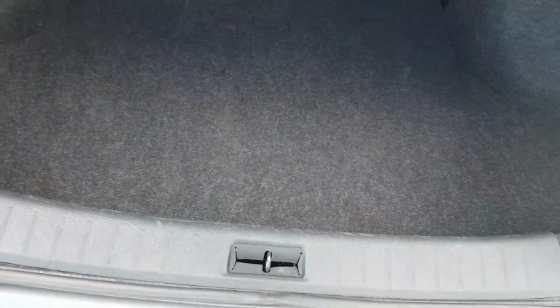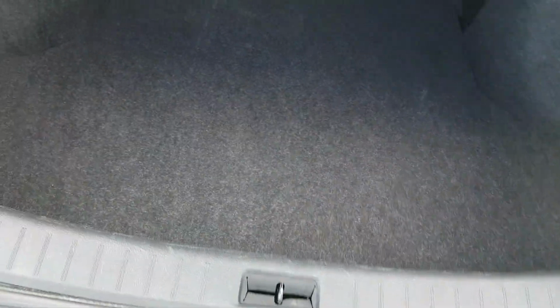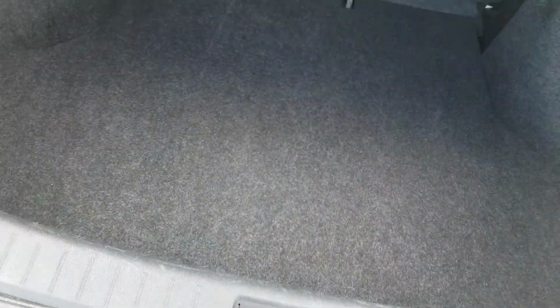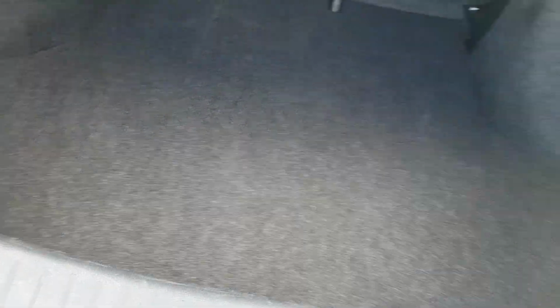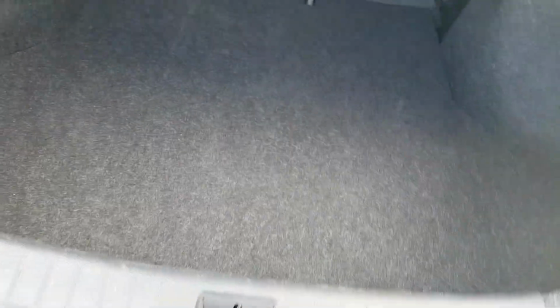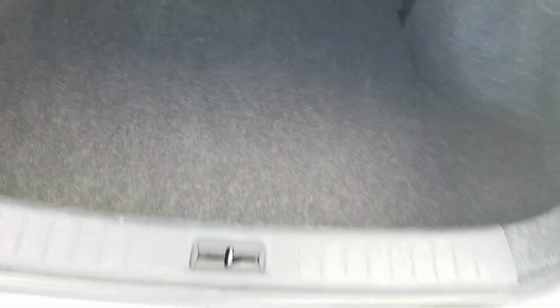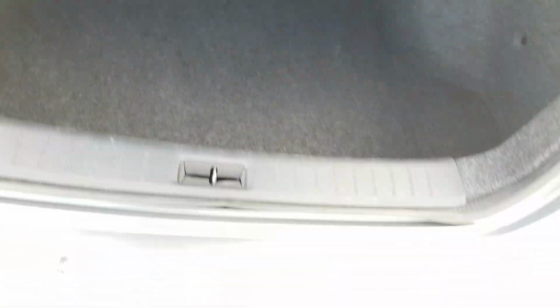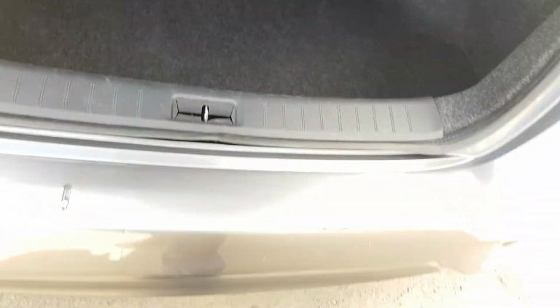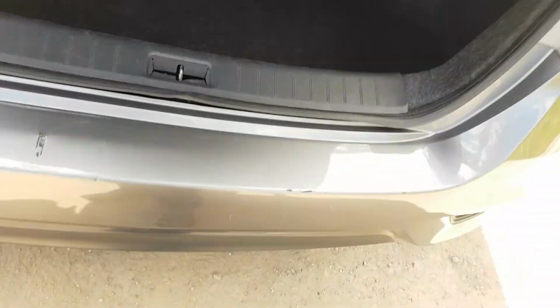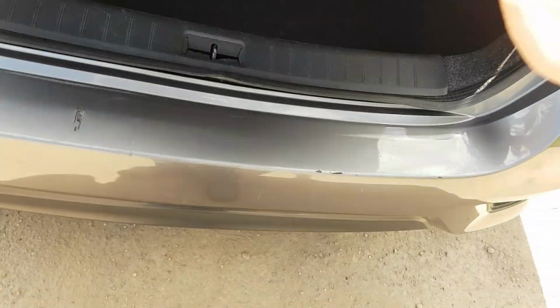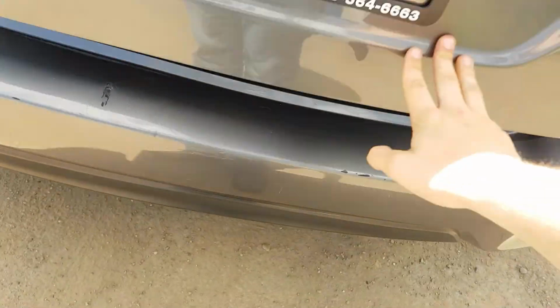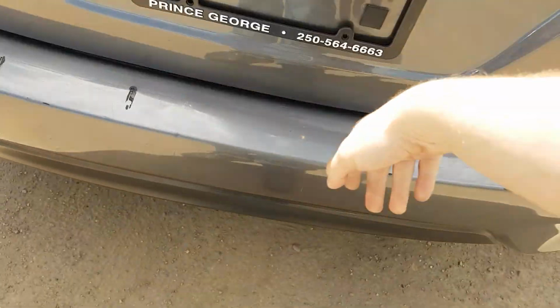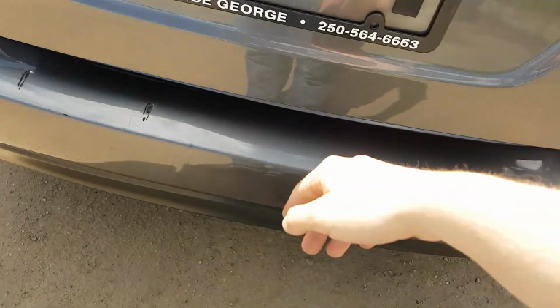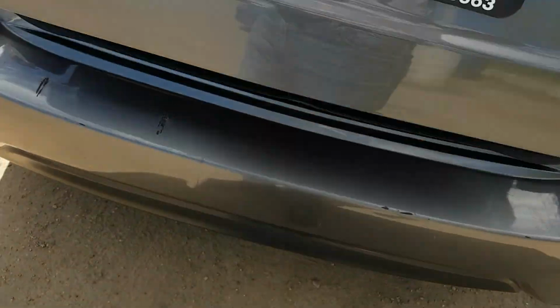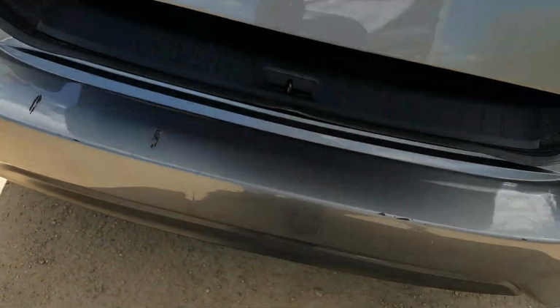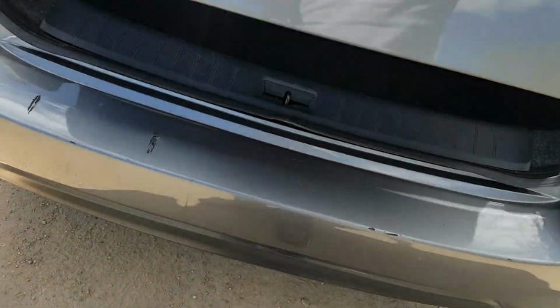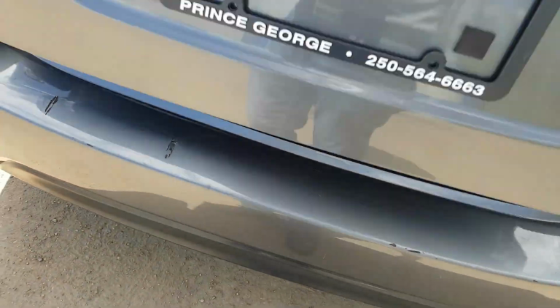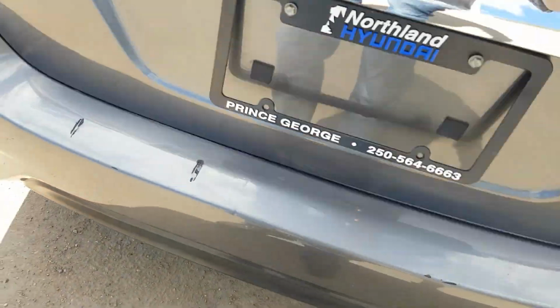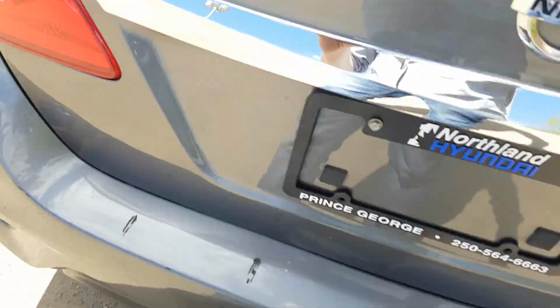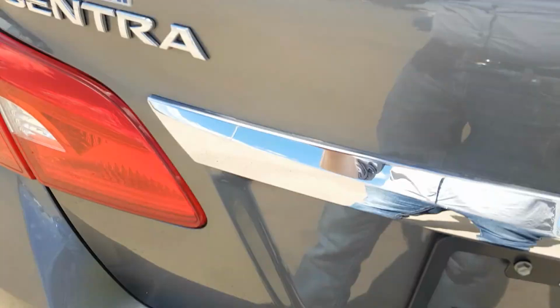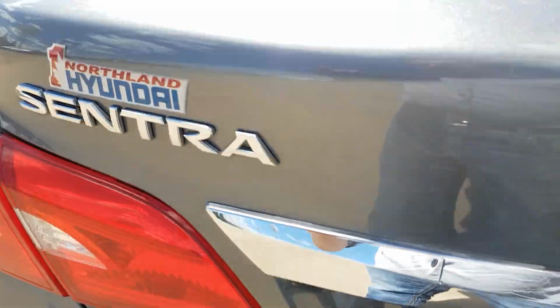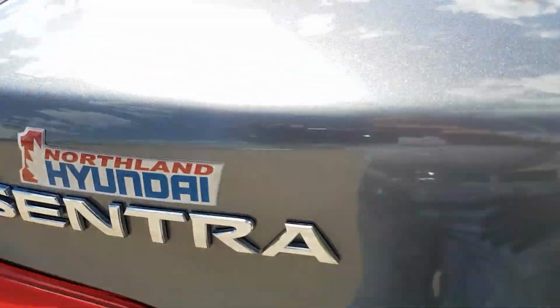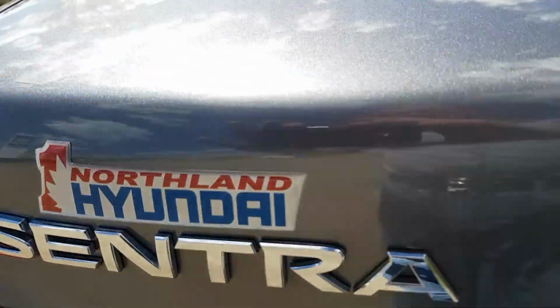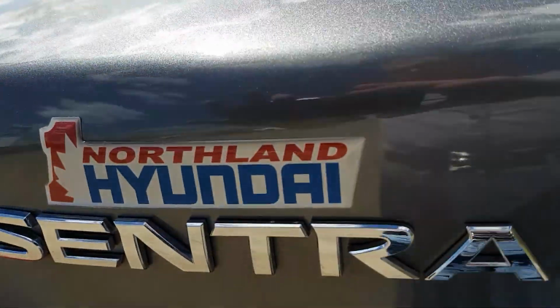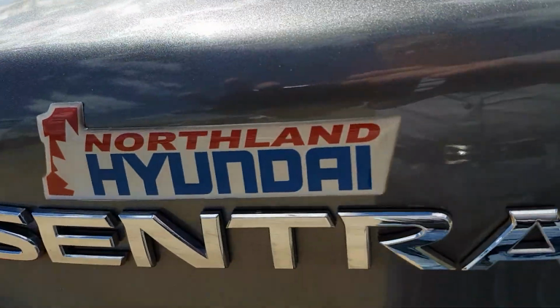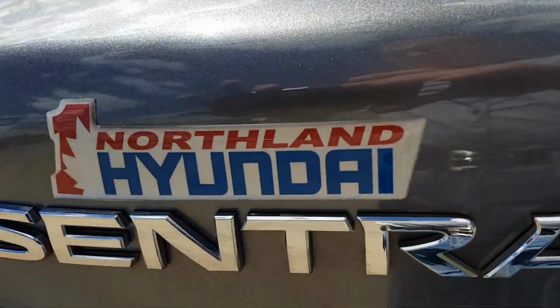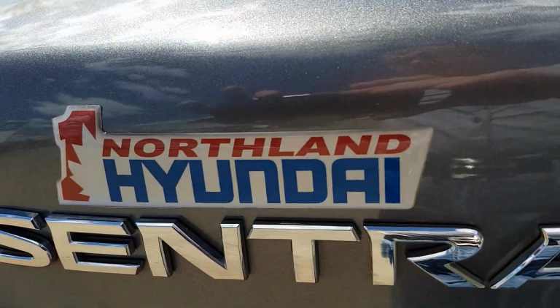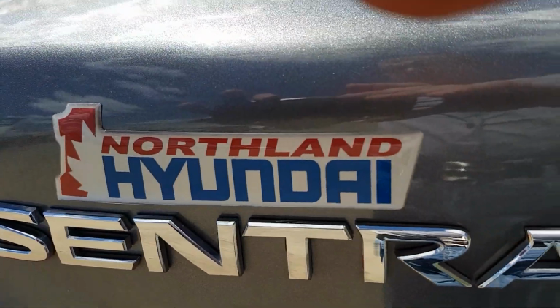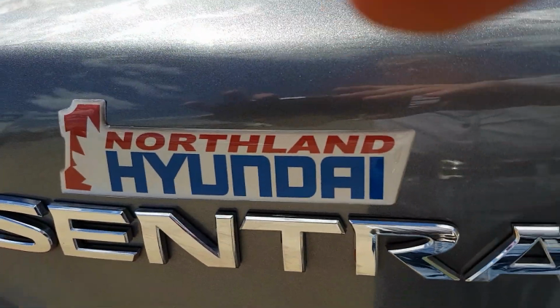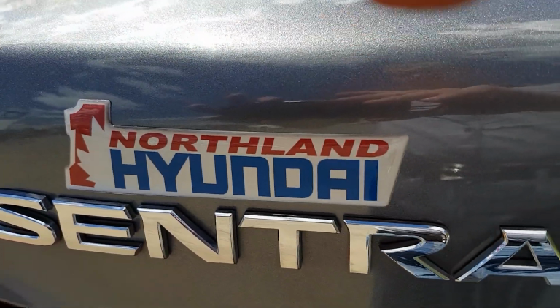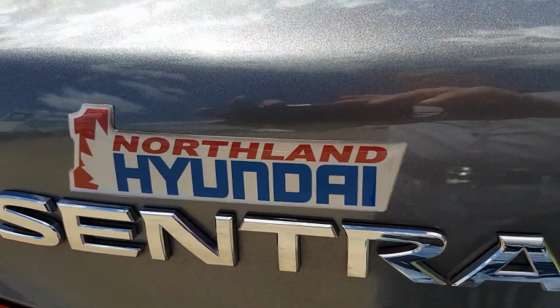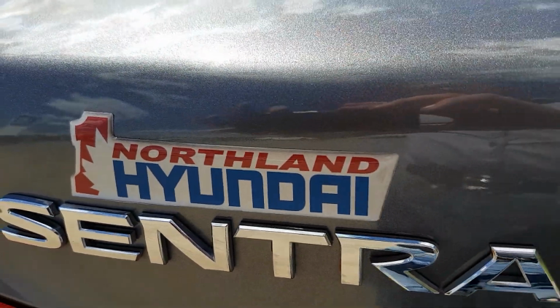So I think that sums up our Sentra. If you have any more questions about this model, feel free to come down to Northland Hyundai — we'd be glad to help.